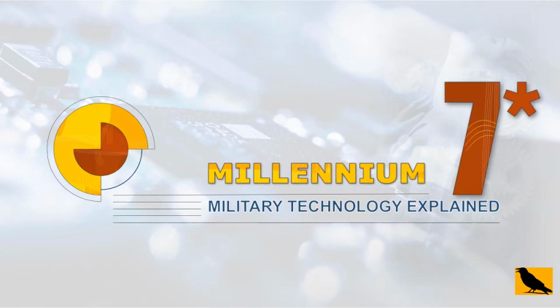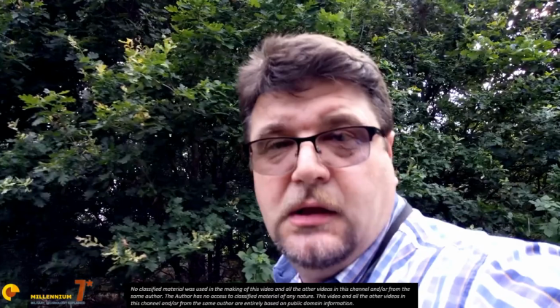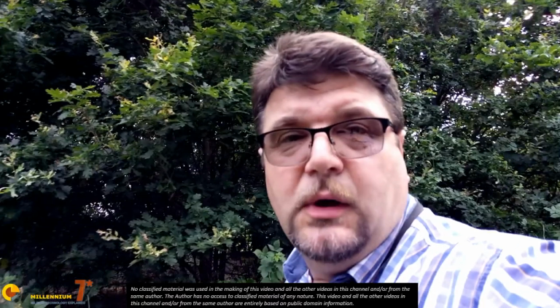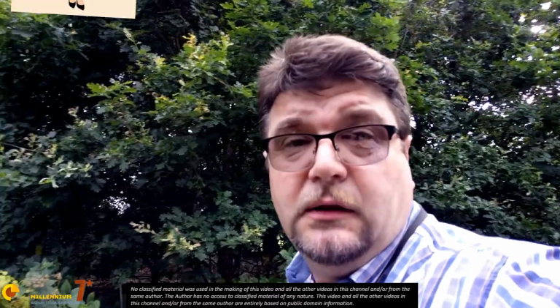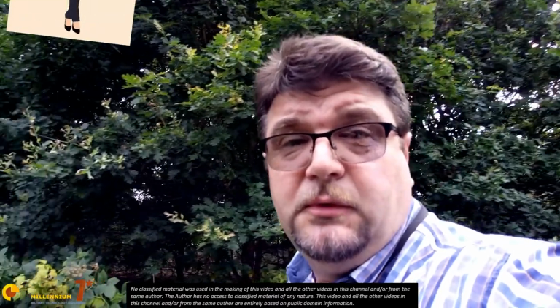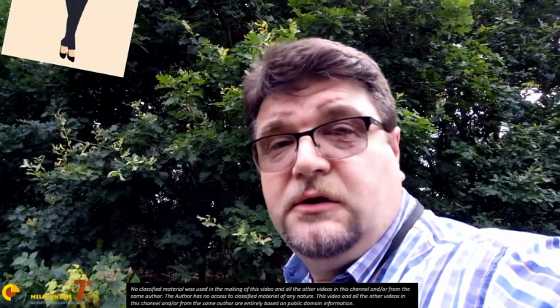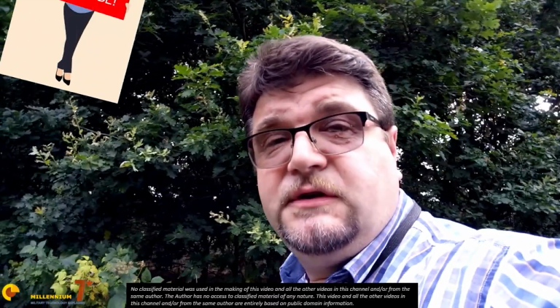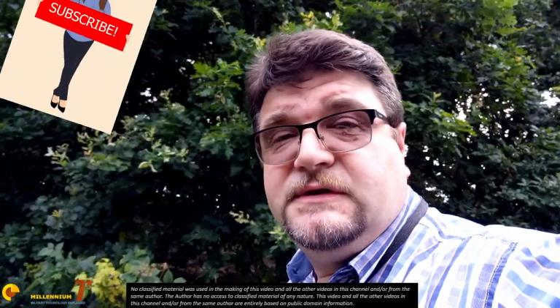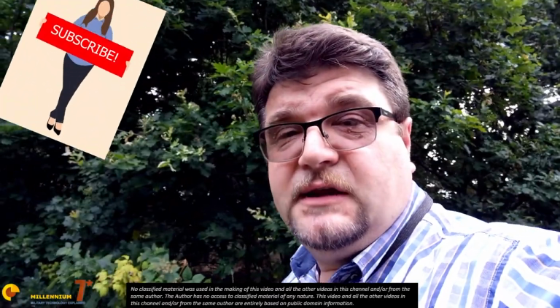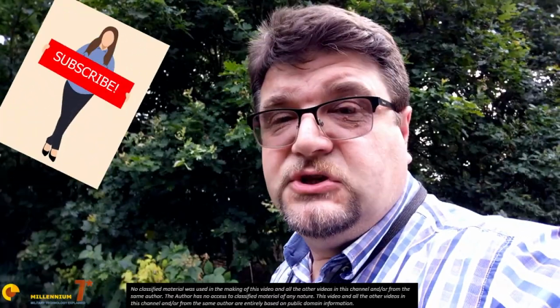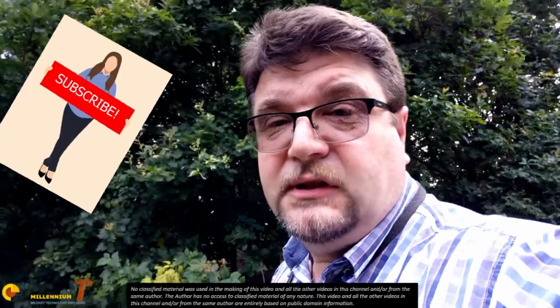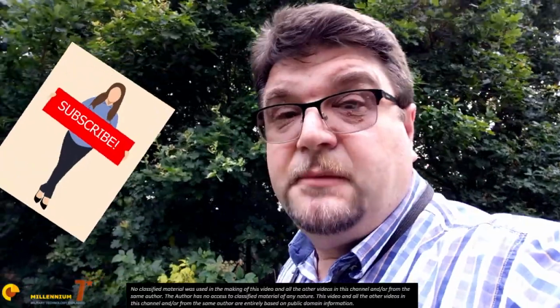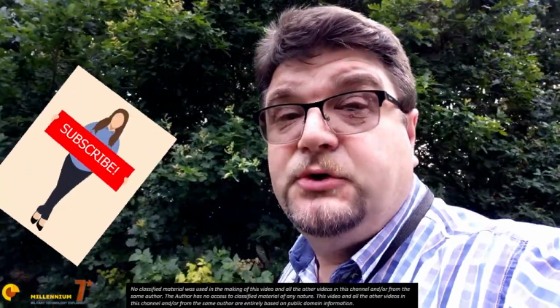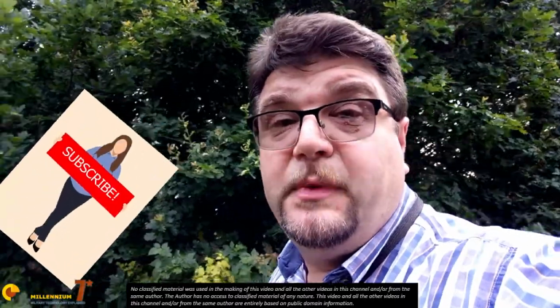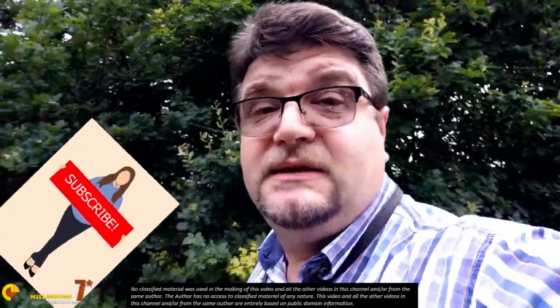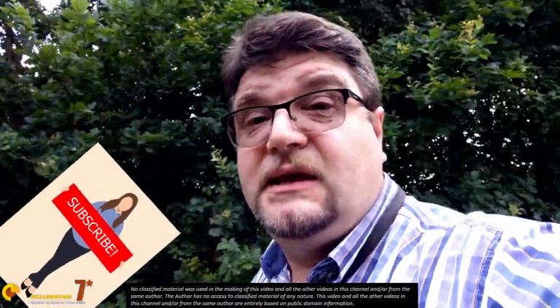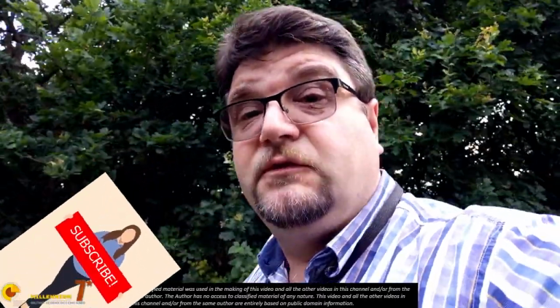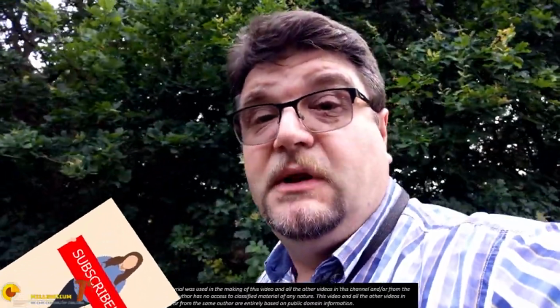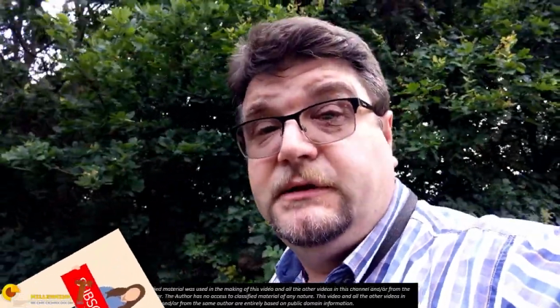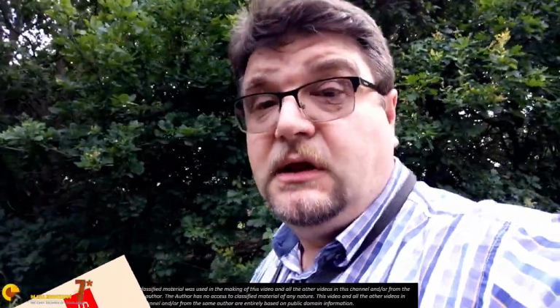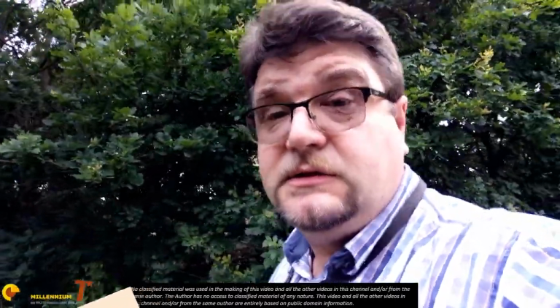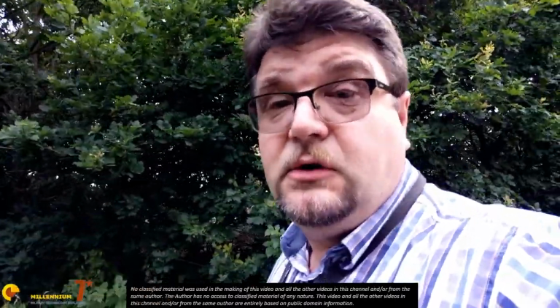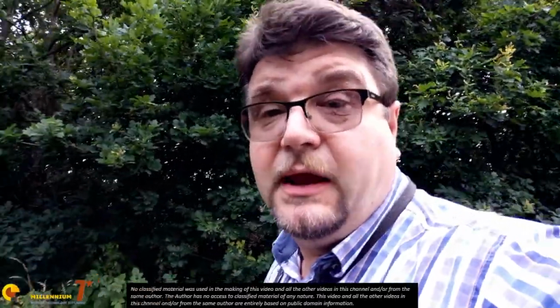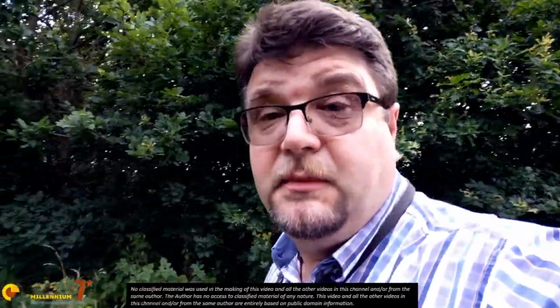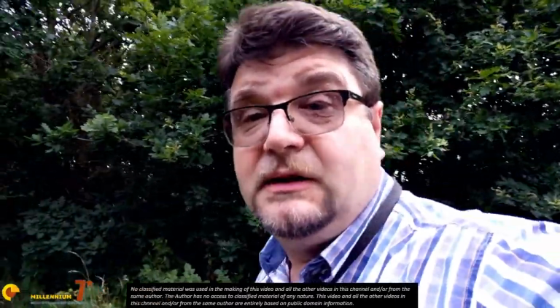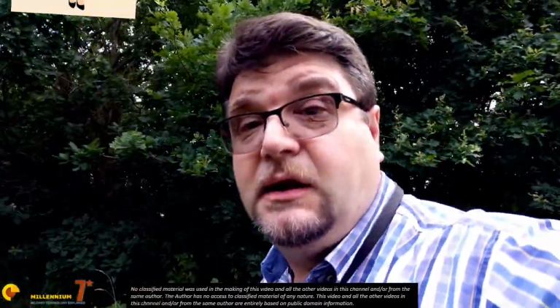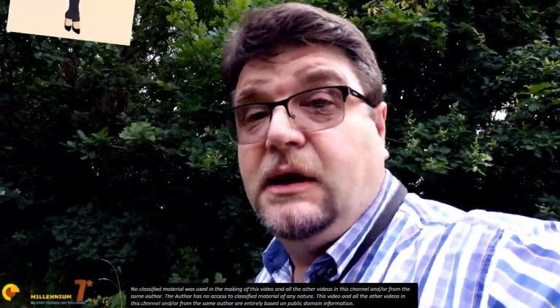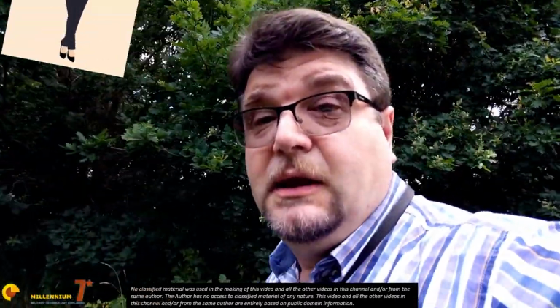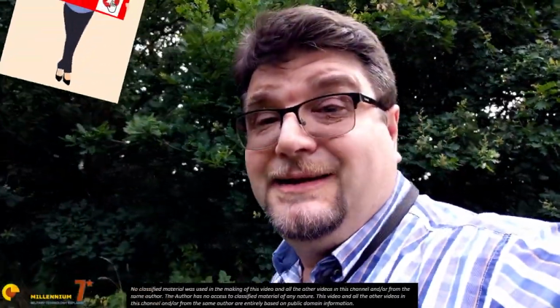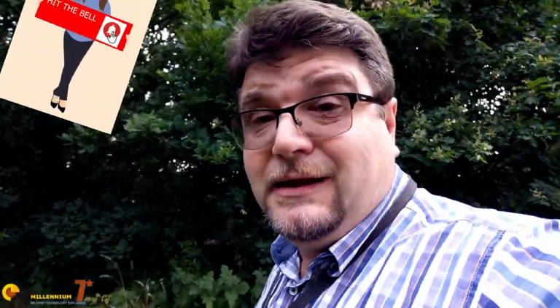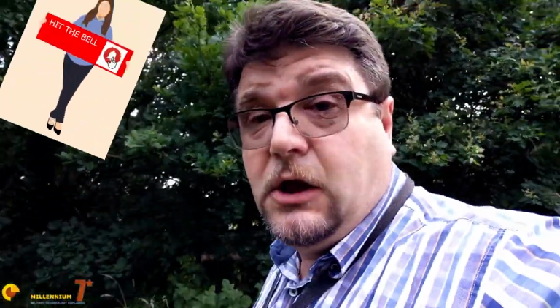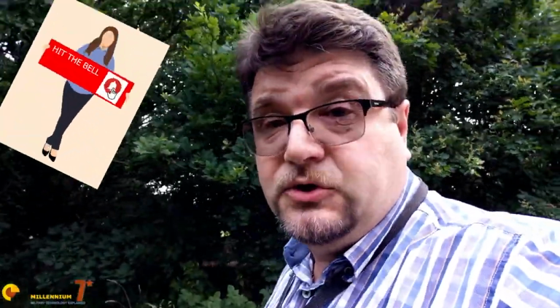Welcome to Millennium 7 Star, the channel that helps you make sense of military history and military technology.